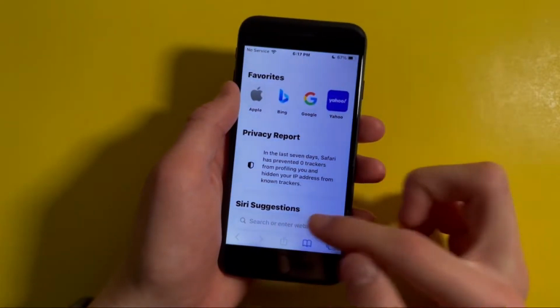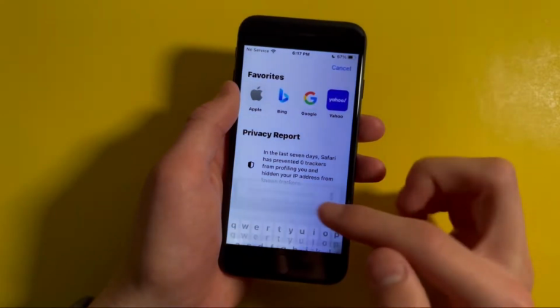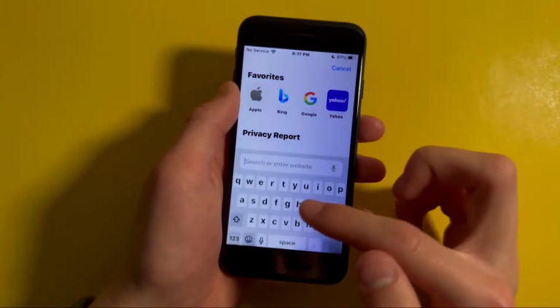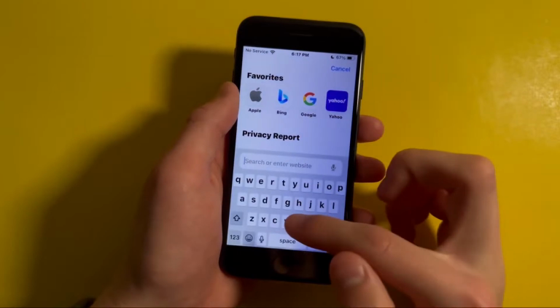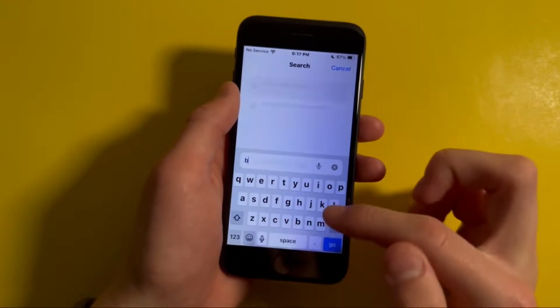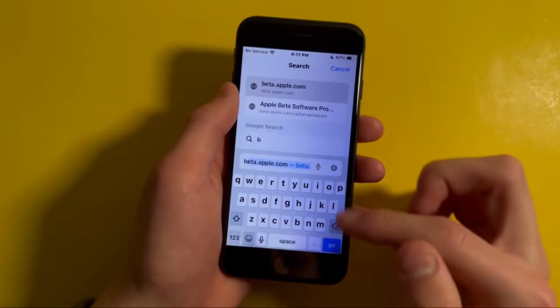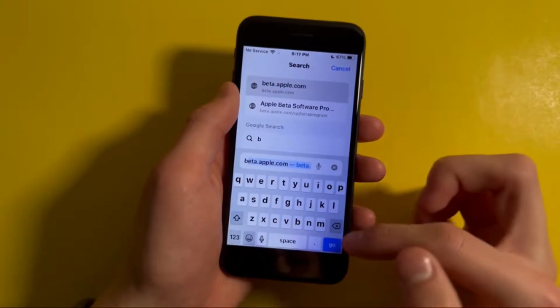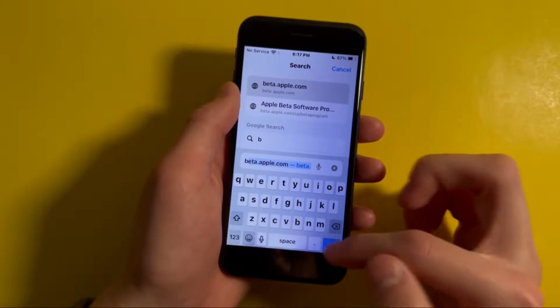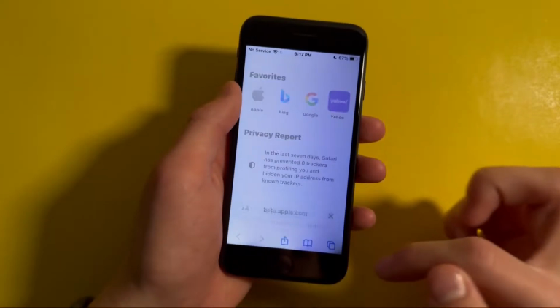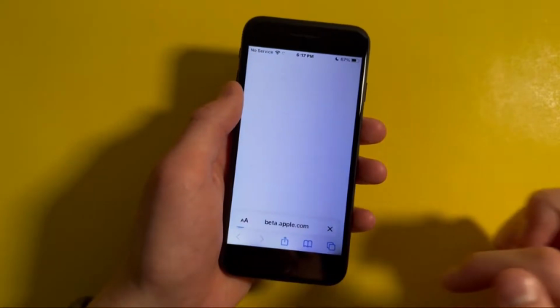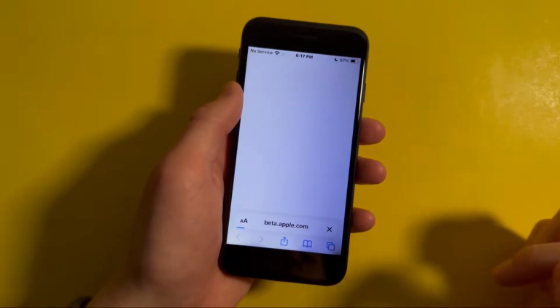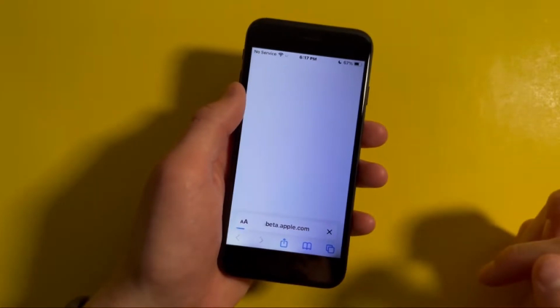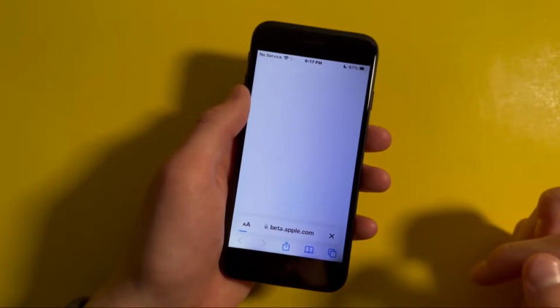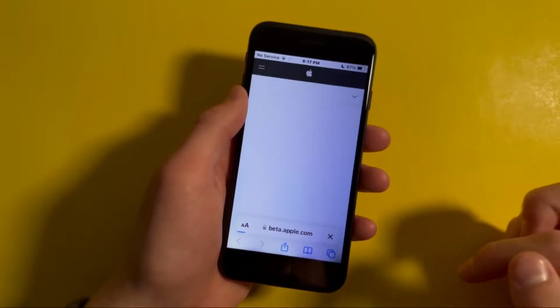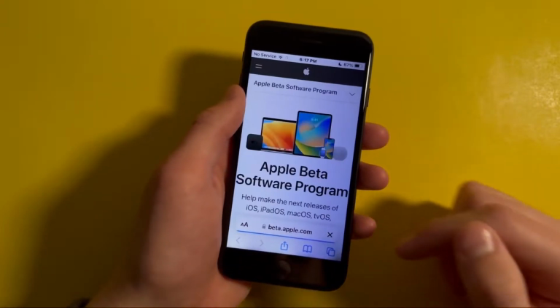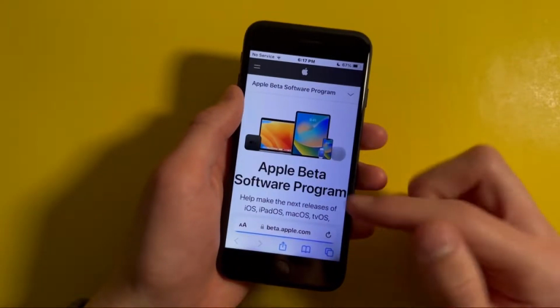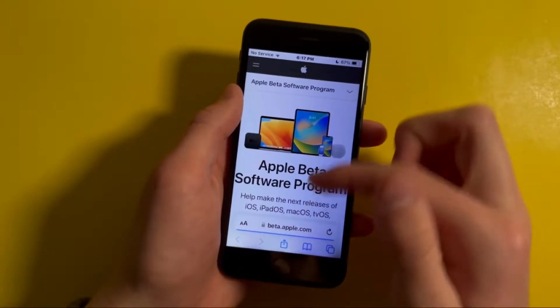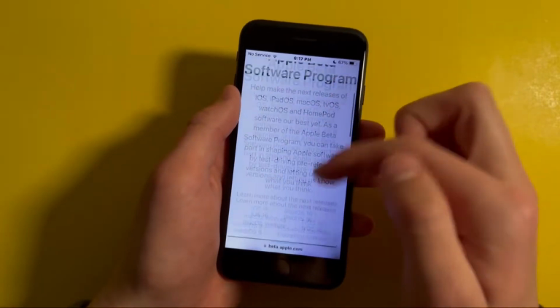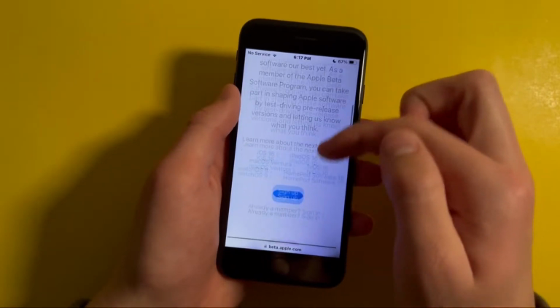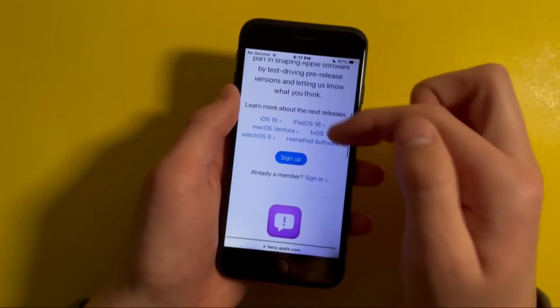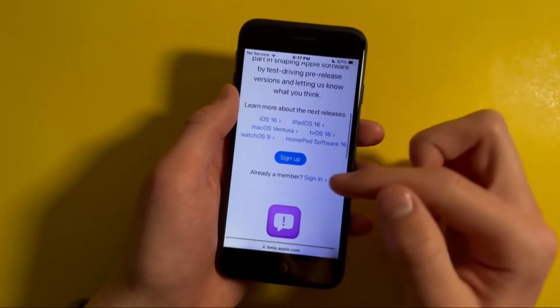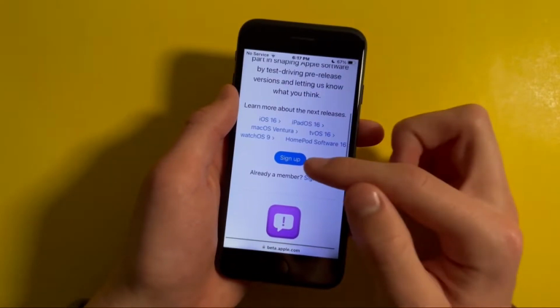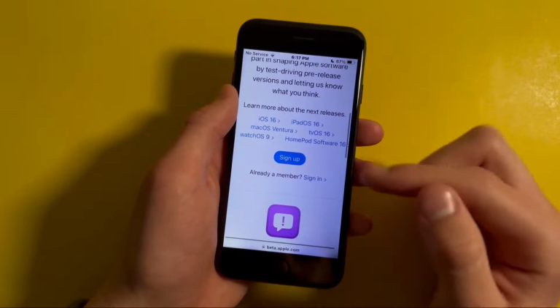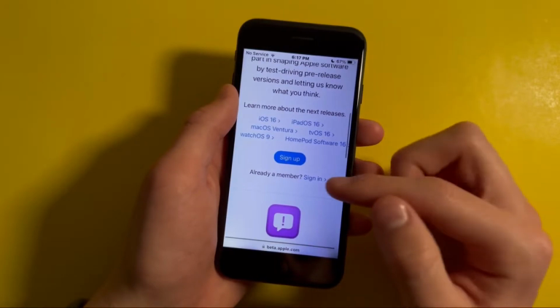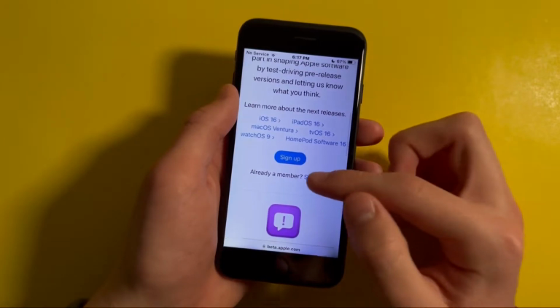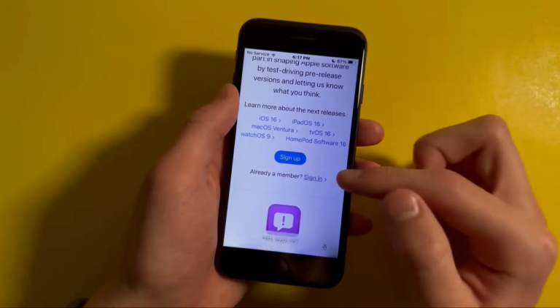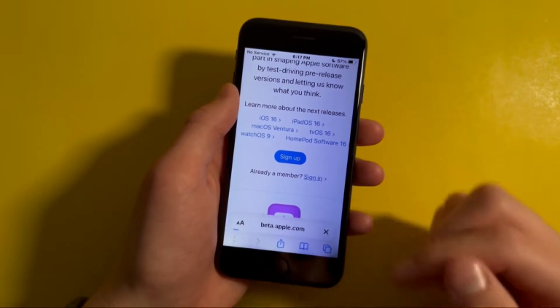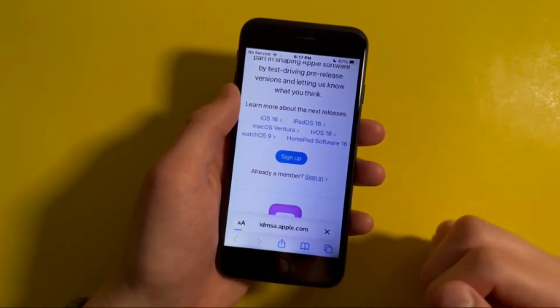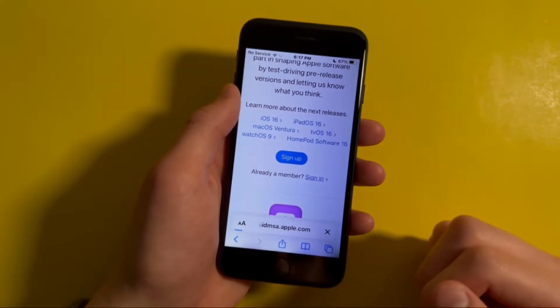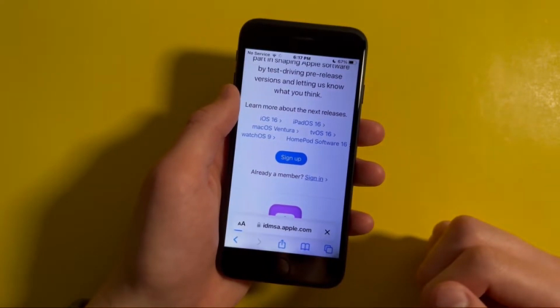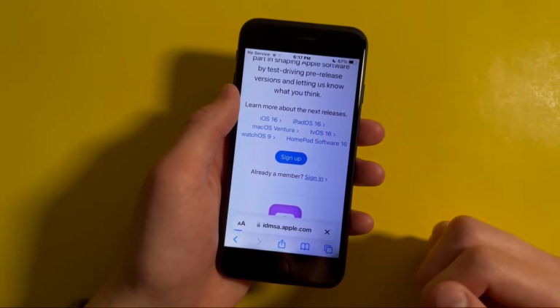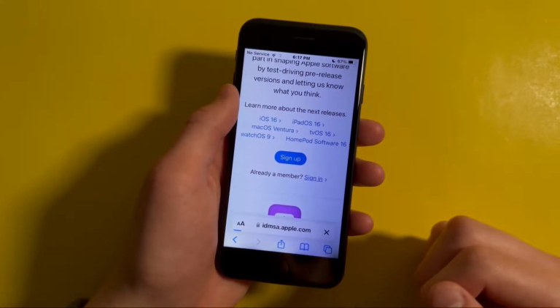First, you'll need to open Safari and go to beta.apple.com, then scroll down to where it says sign up. I already have an account so I'm going to be signing in.